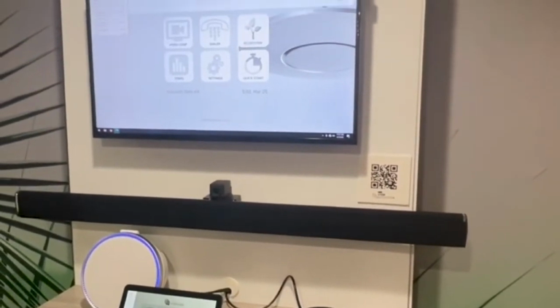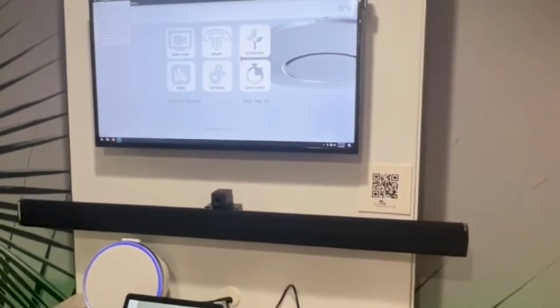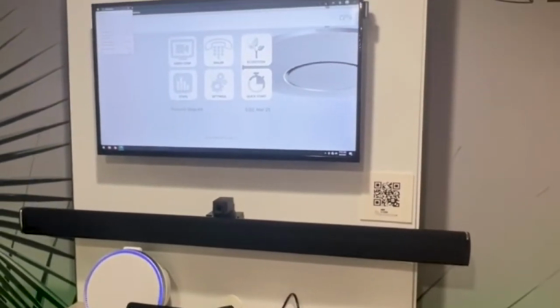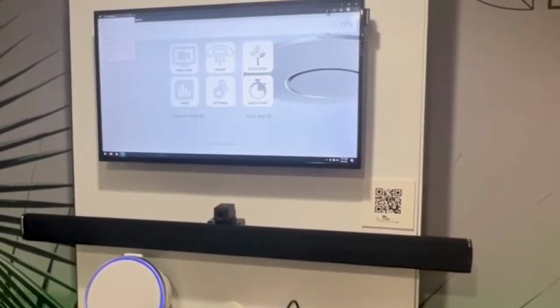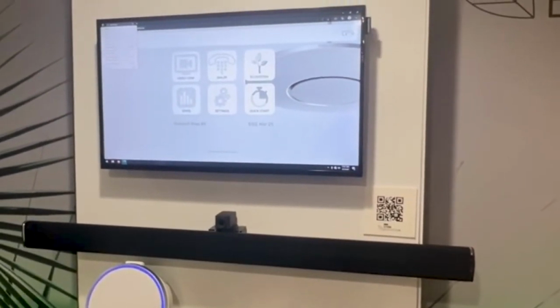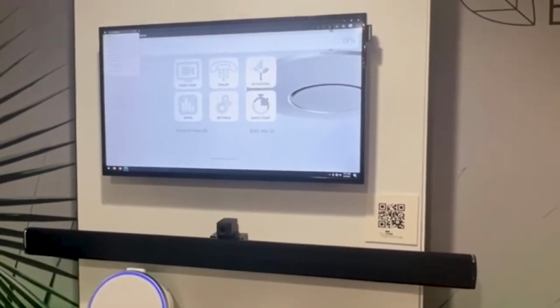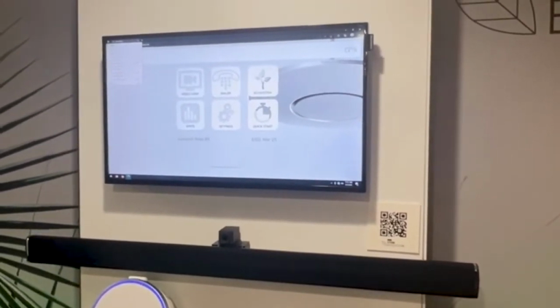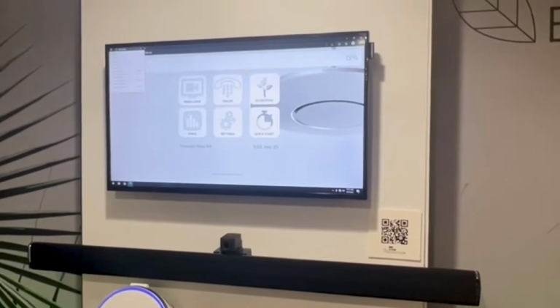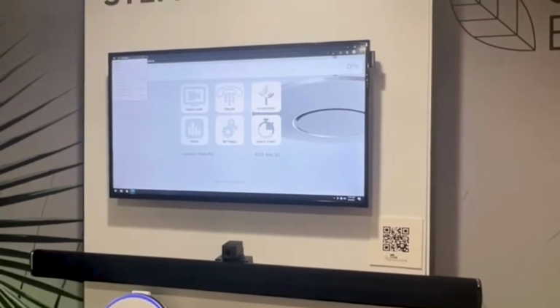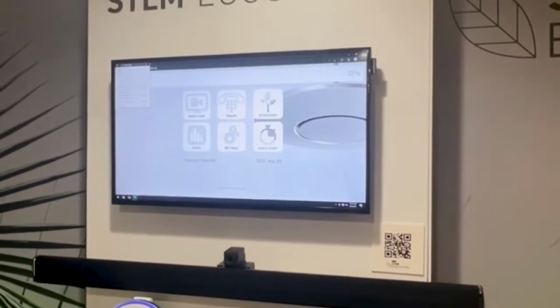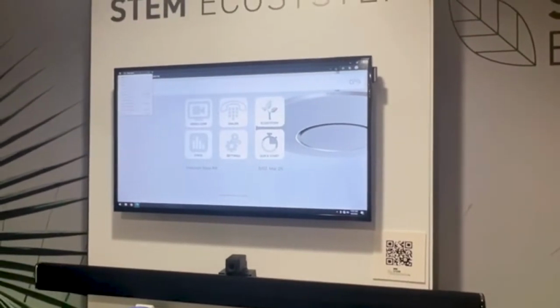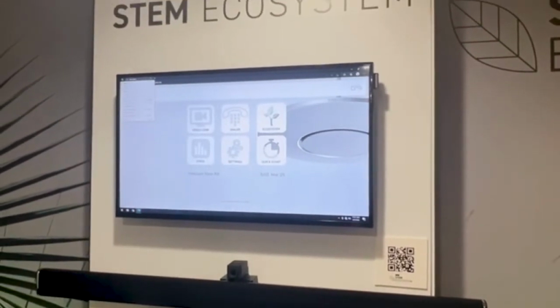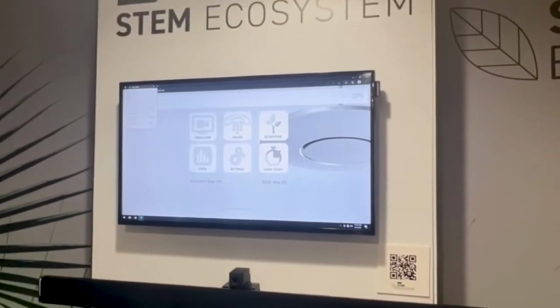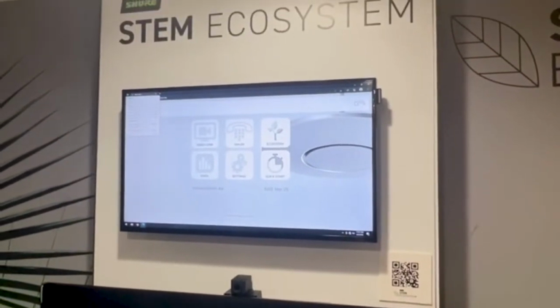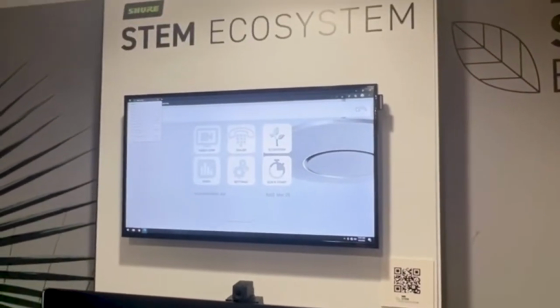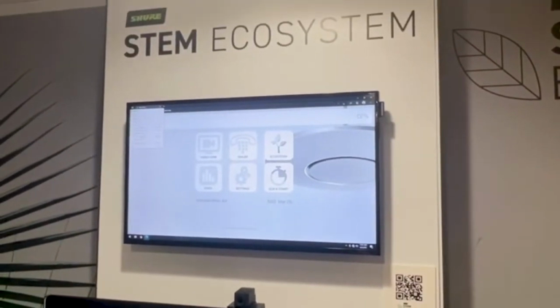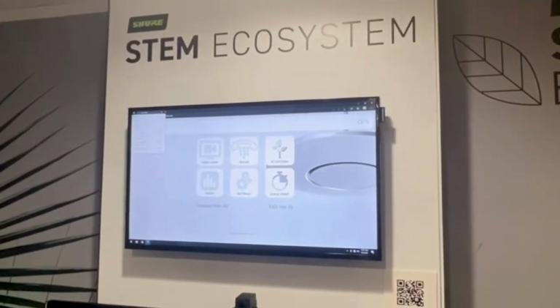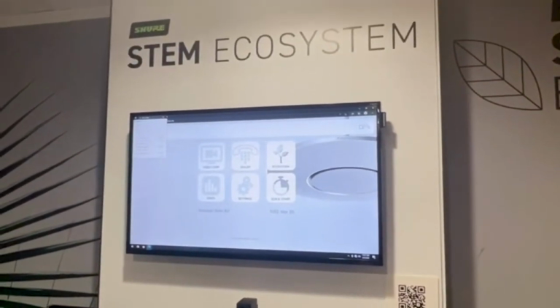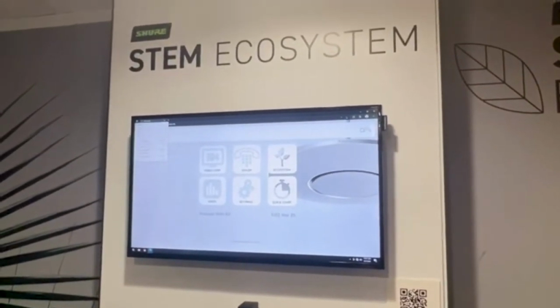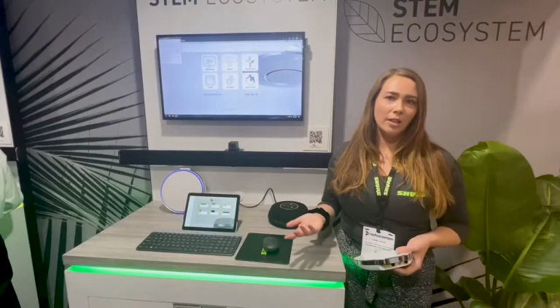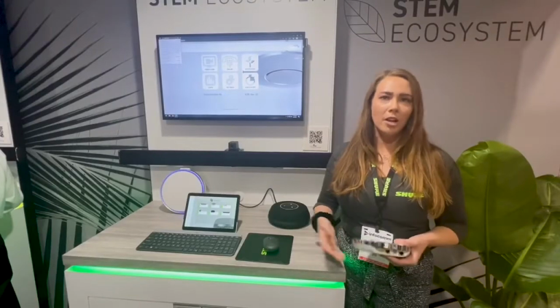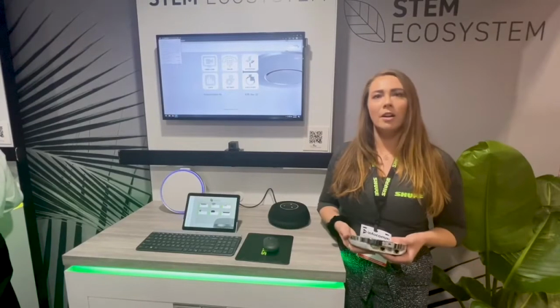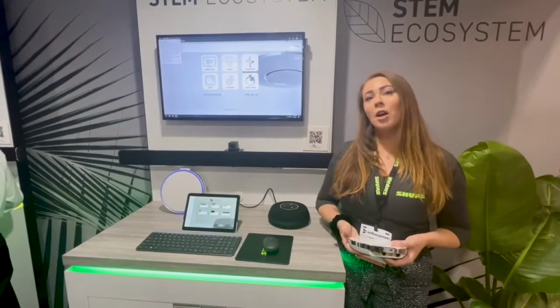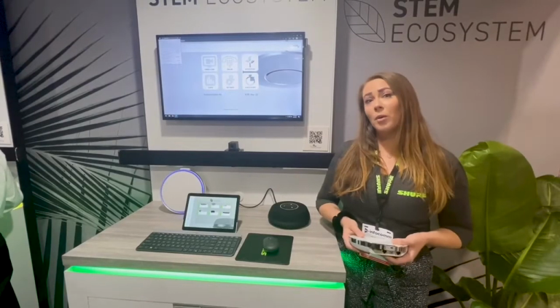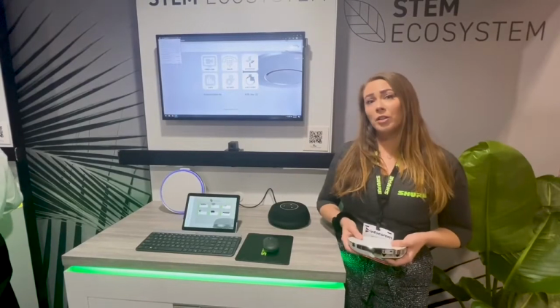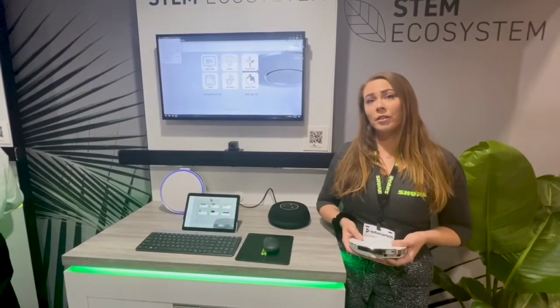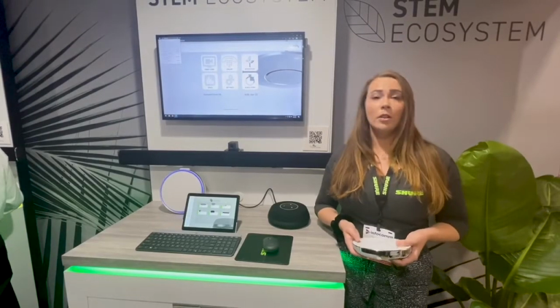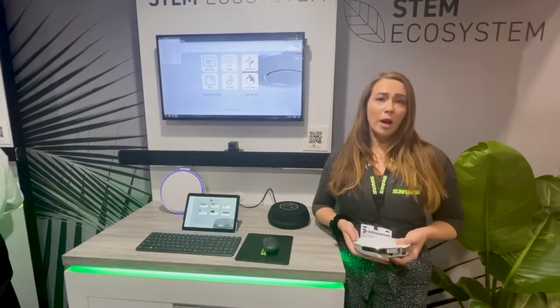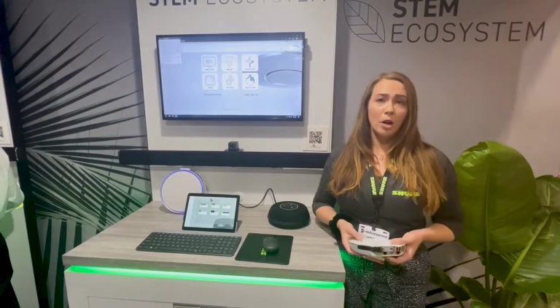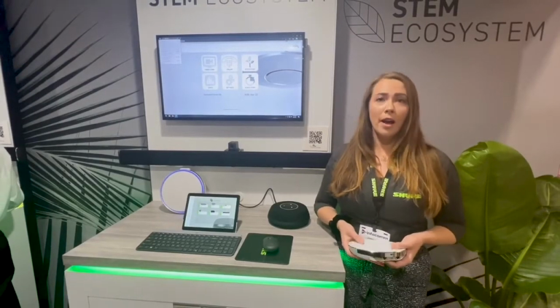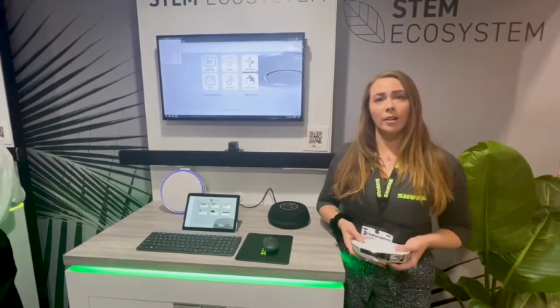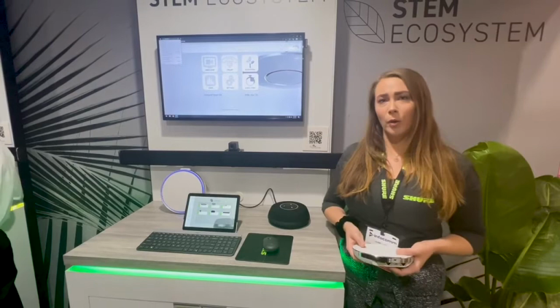Everything is powered with PoE+ and connected by USB to the computer running the call. We work with dedicated PCs as well as BYOD systems such as Barco, ClickShare, Mersive, Kramer, and Abona.